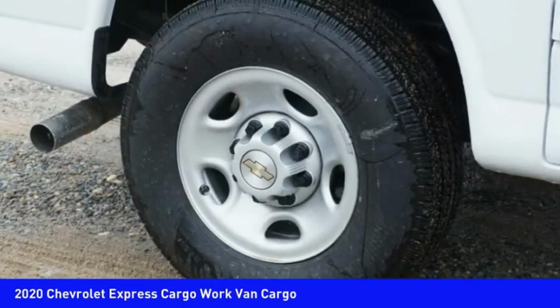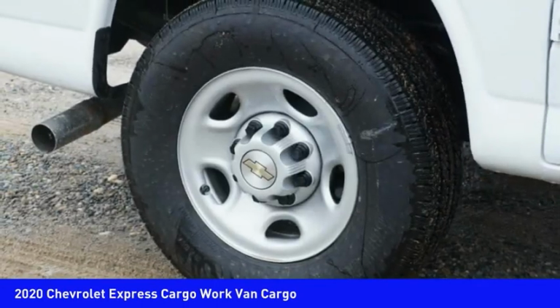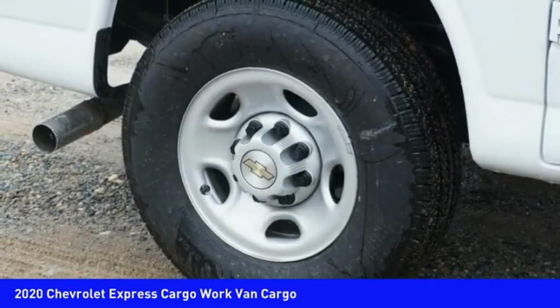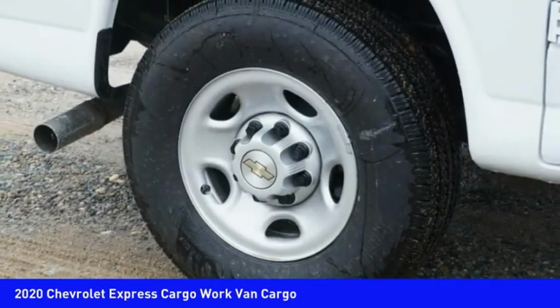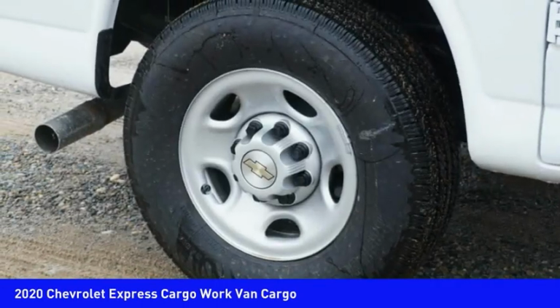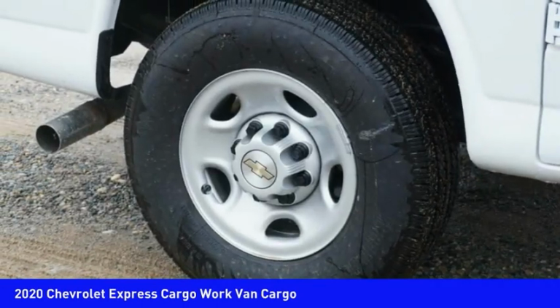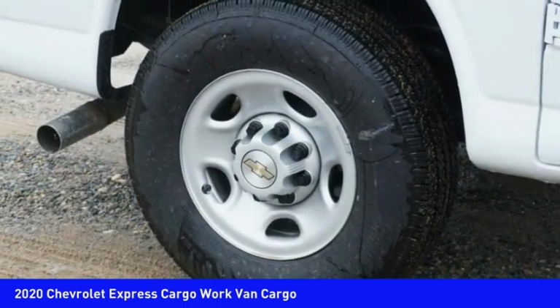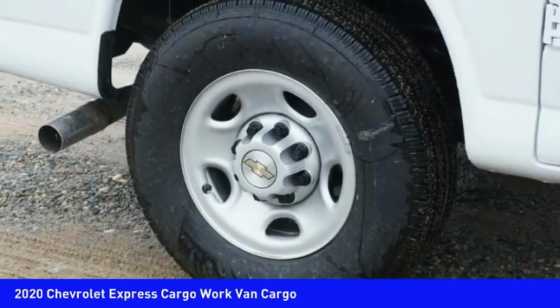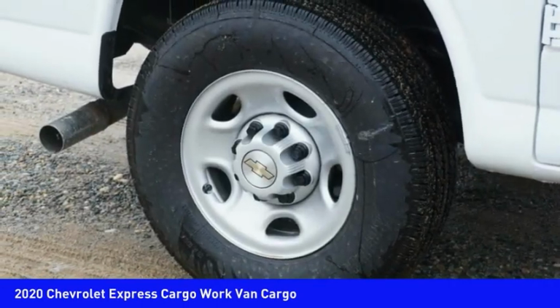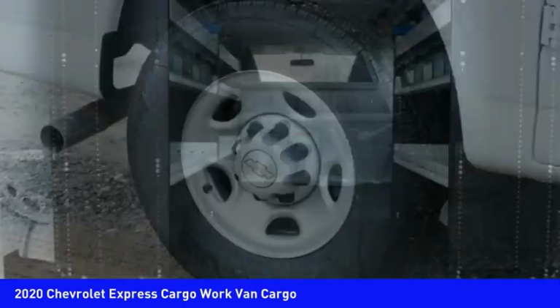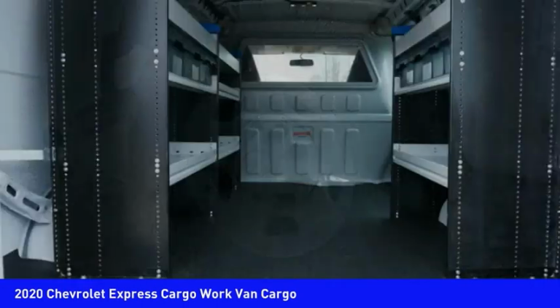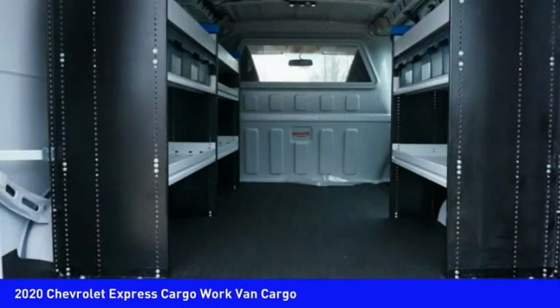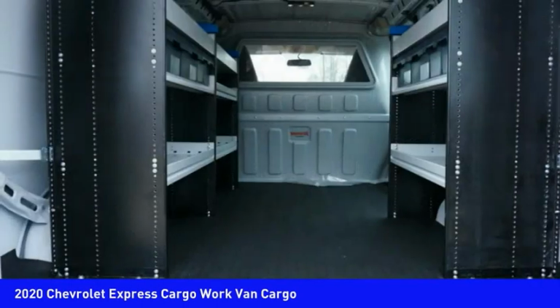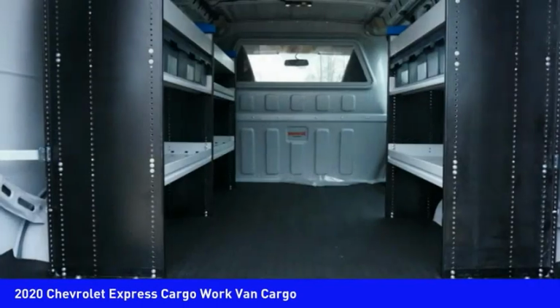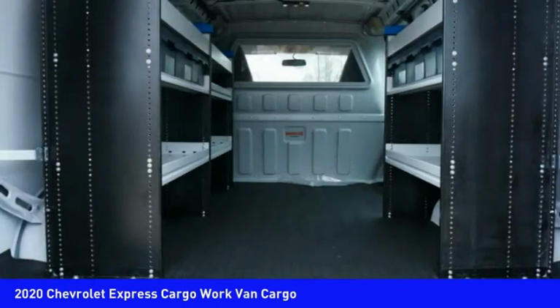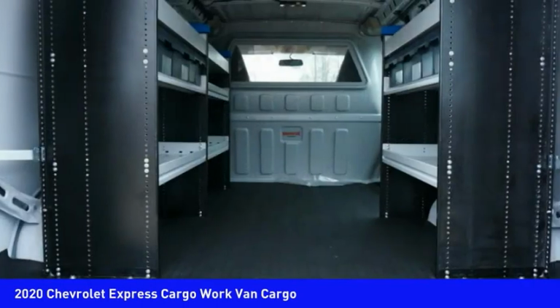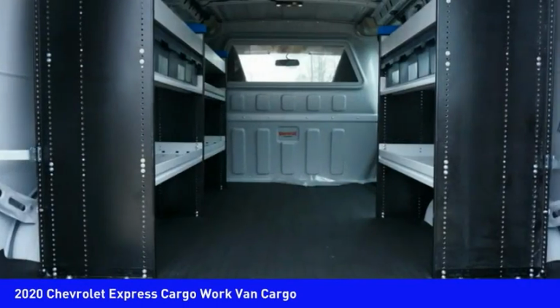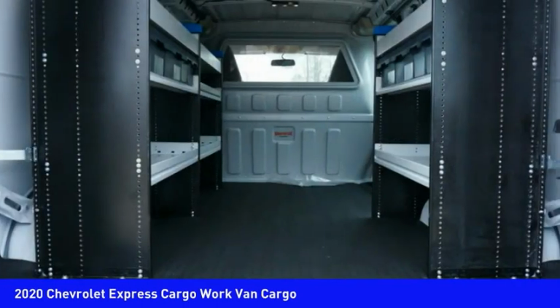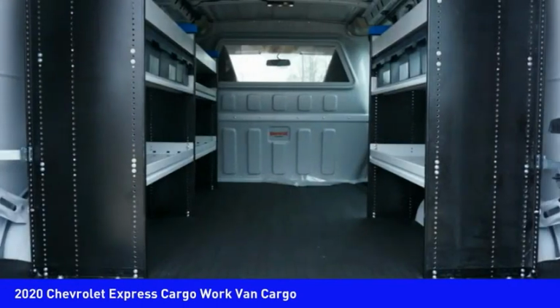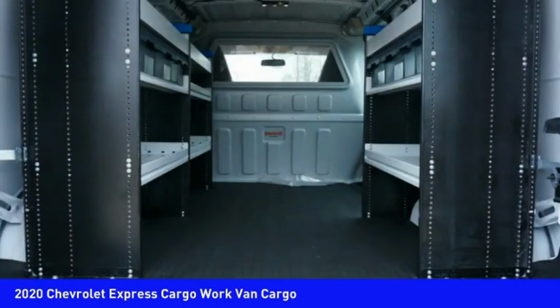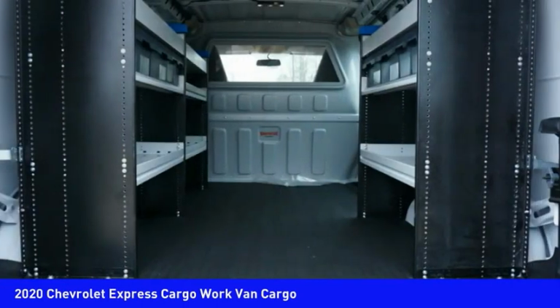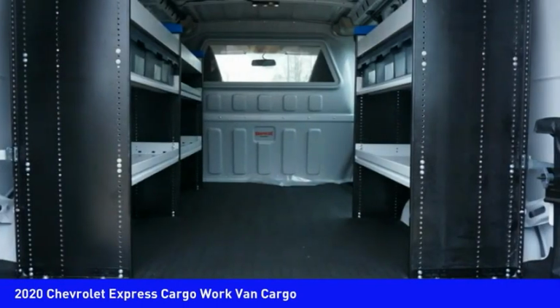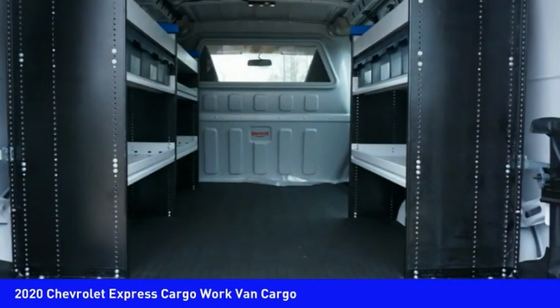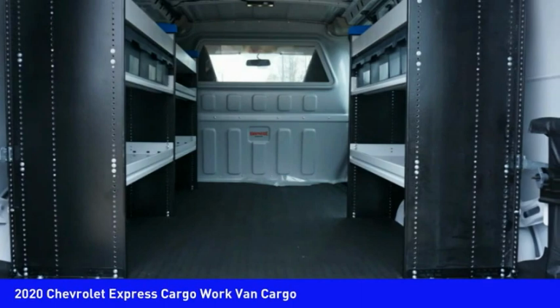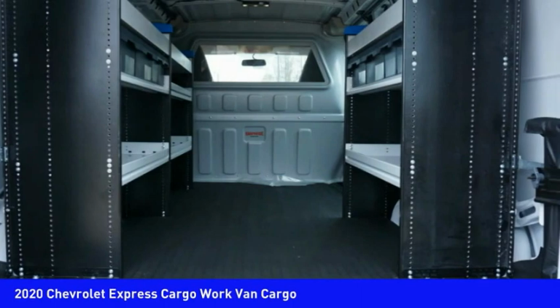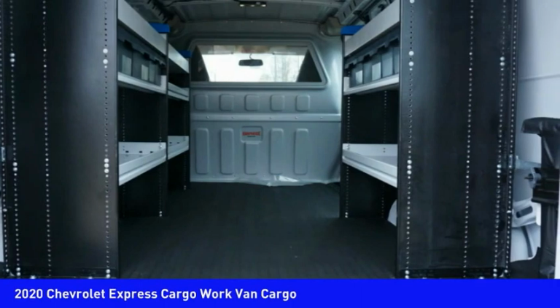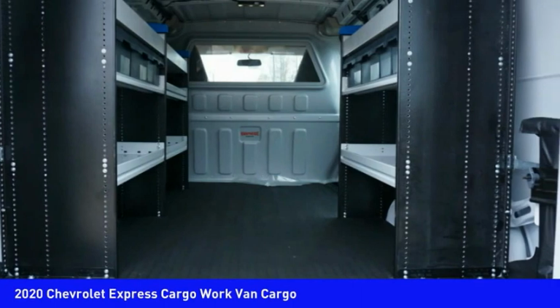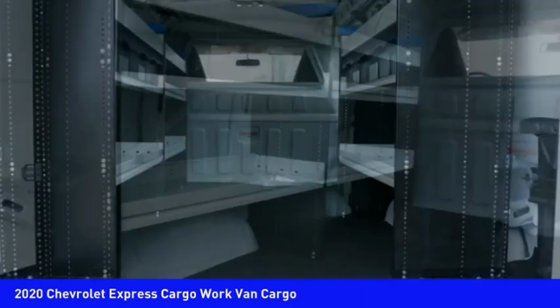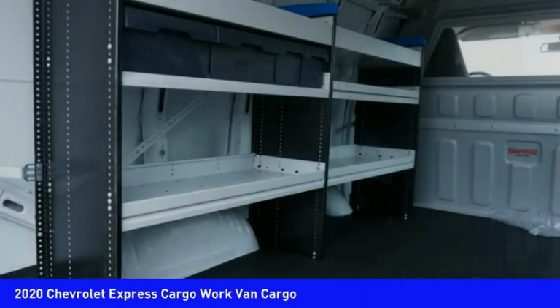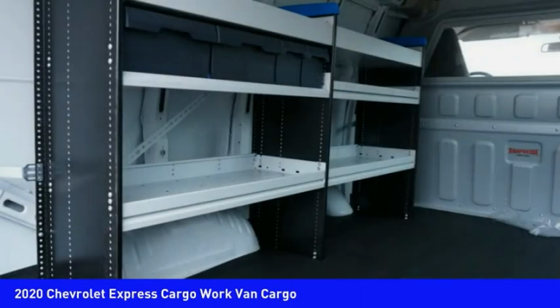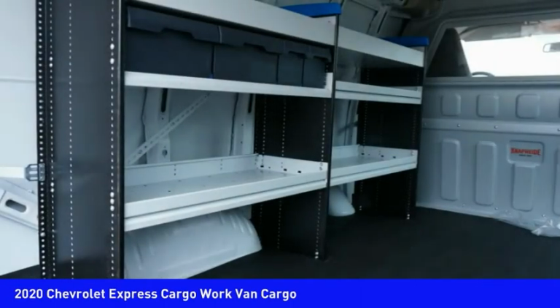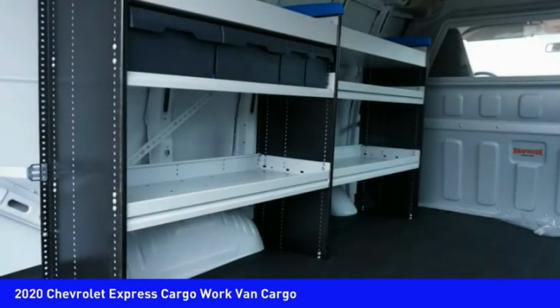Roadside assistance, multifunction display, power windows. Come see the car for yourself.